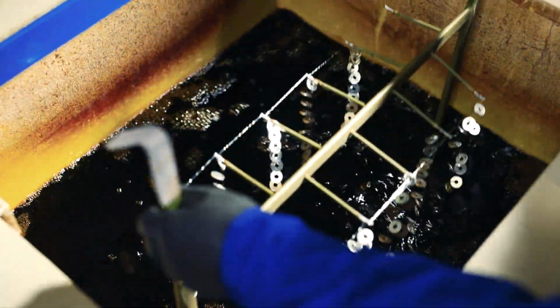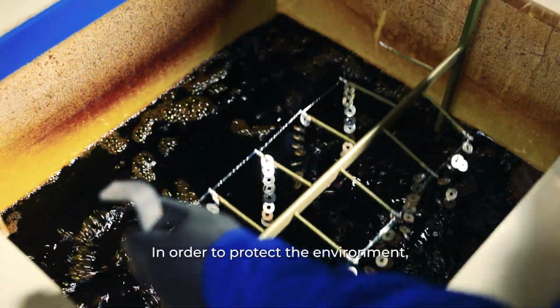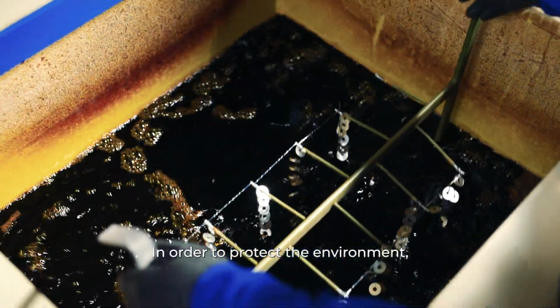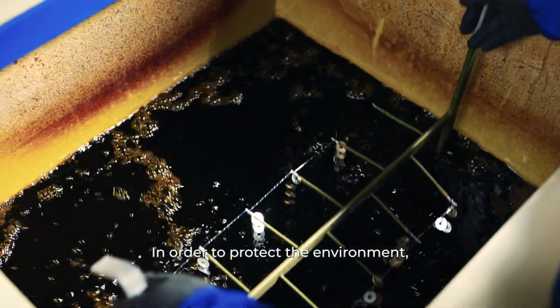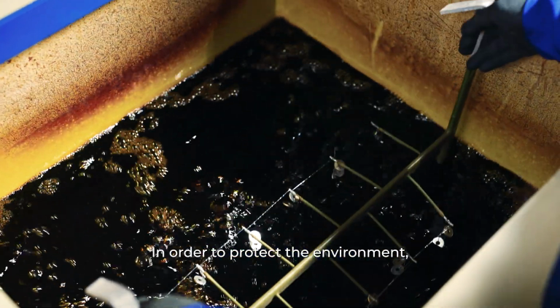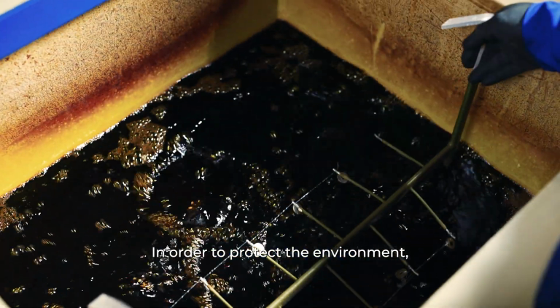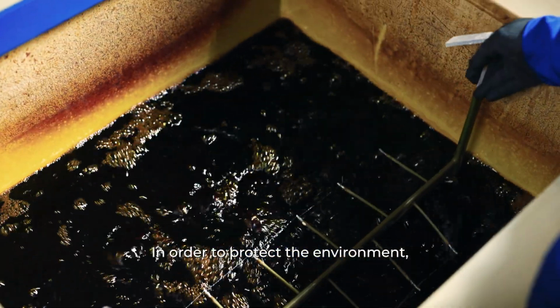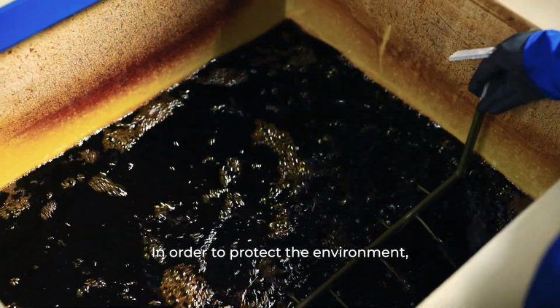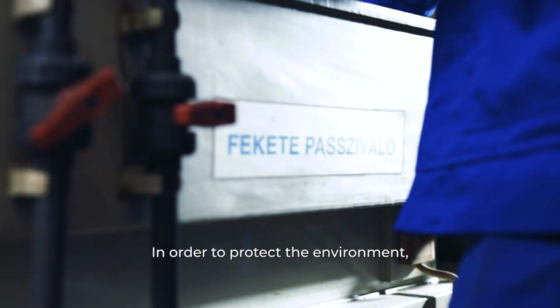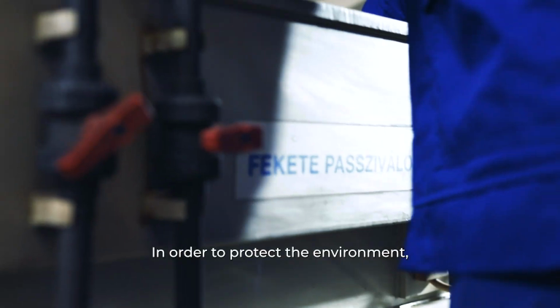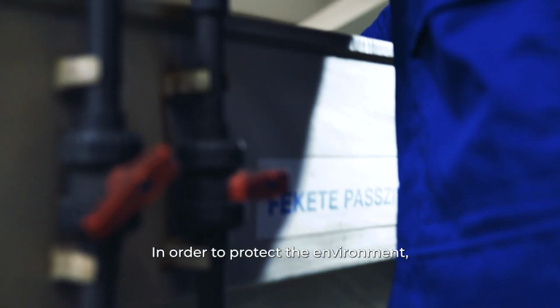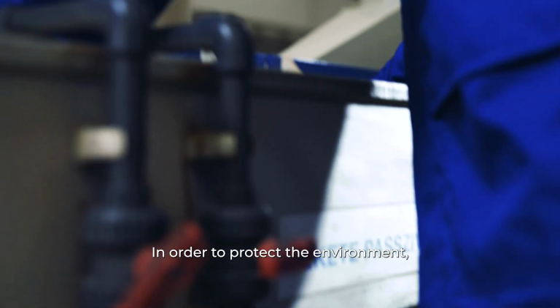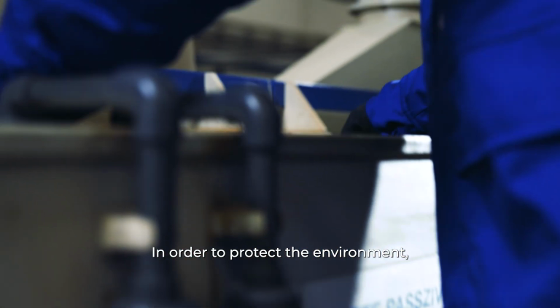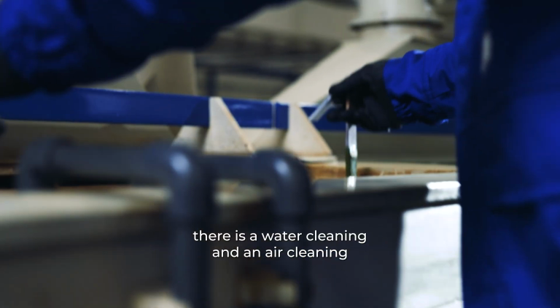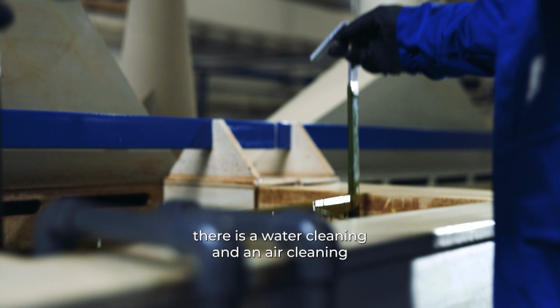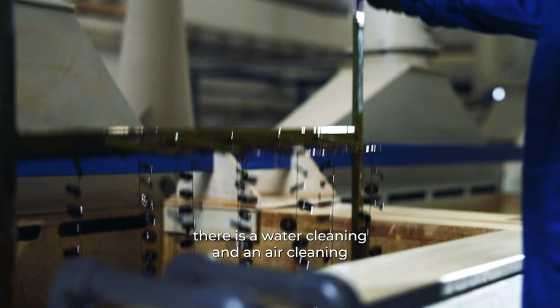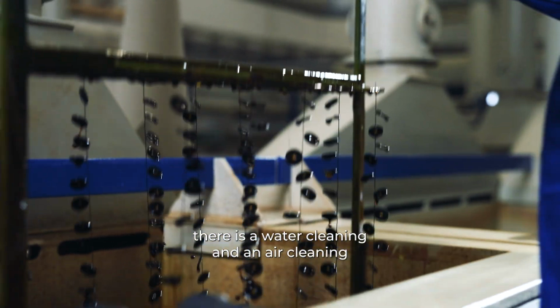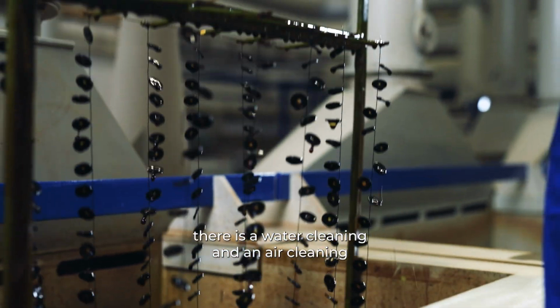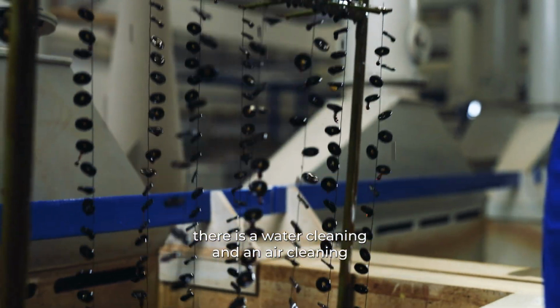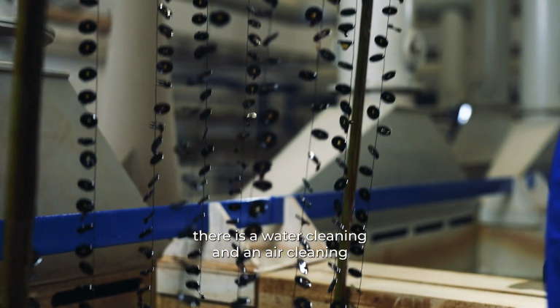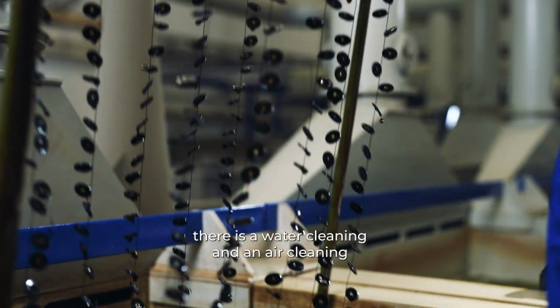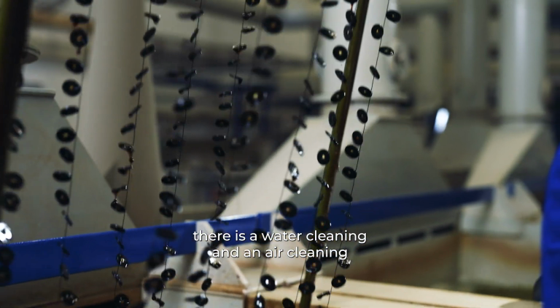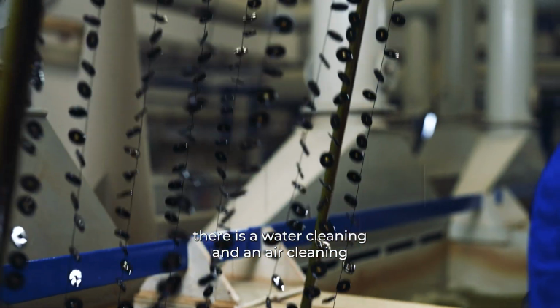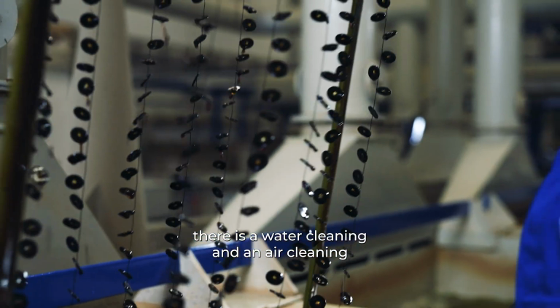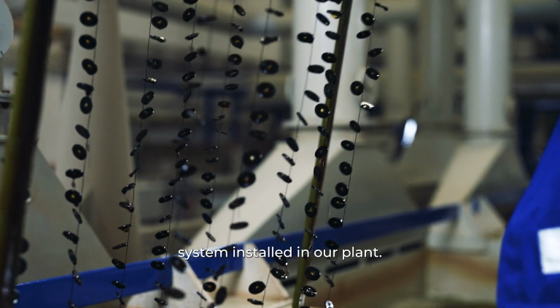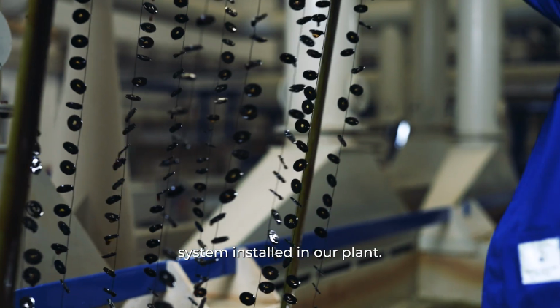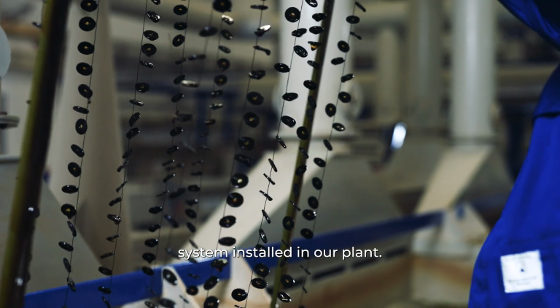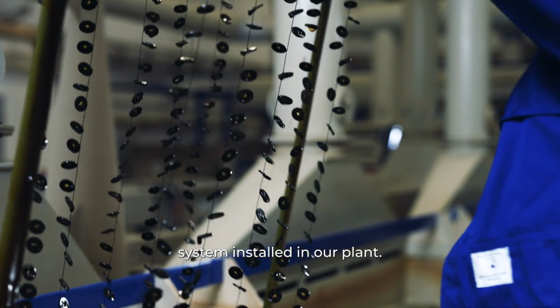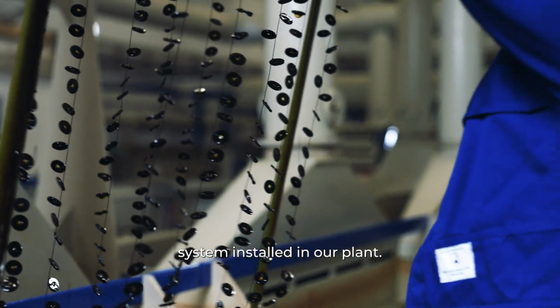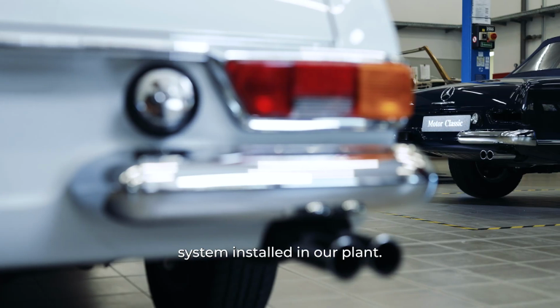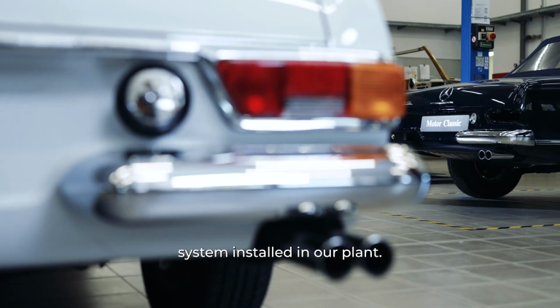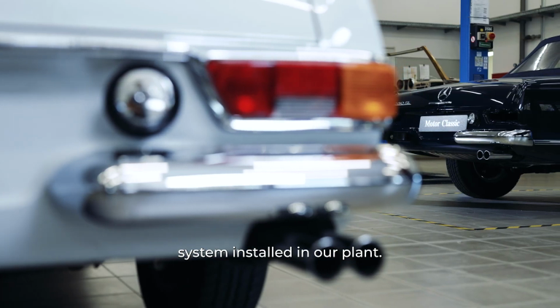In order to protect the environment, there is a water cleaning and an air cleaning system installed in our plant.